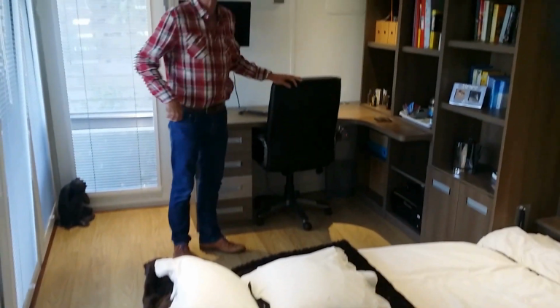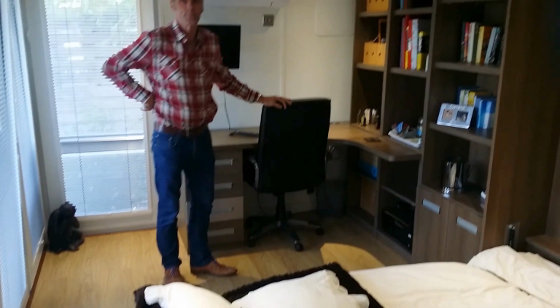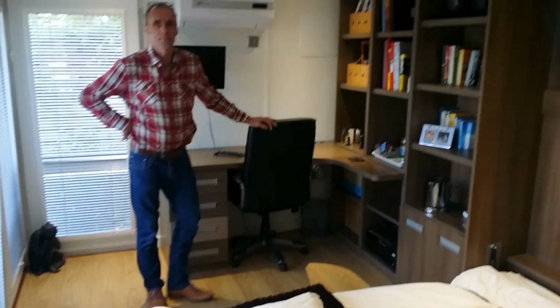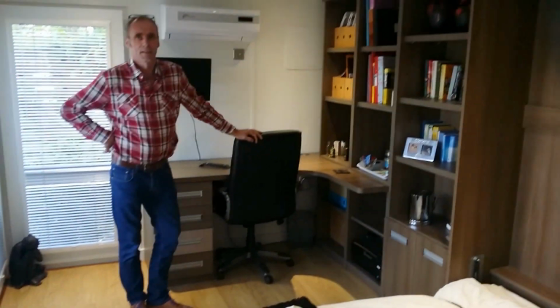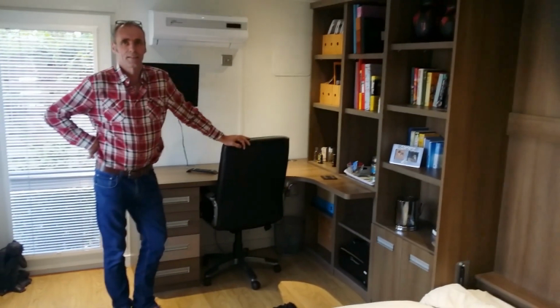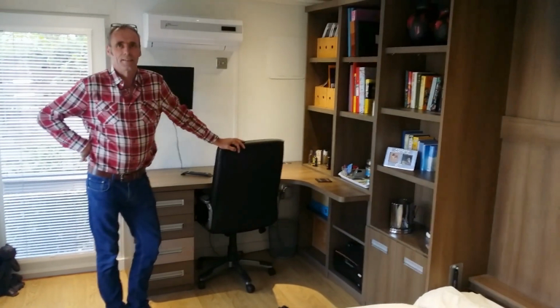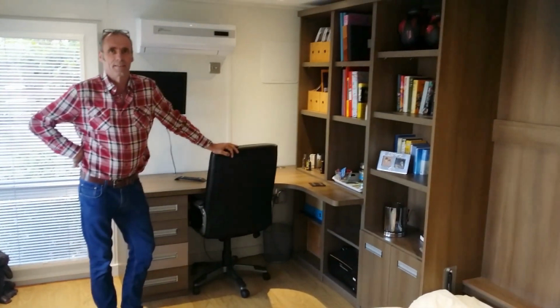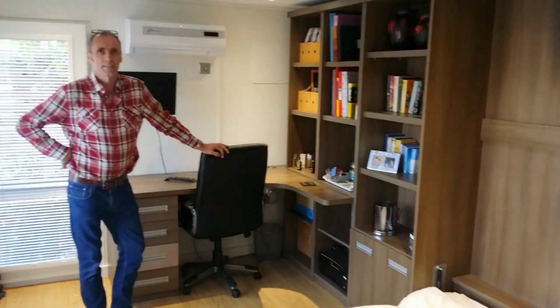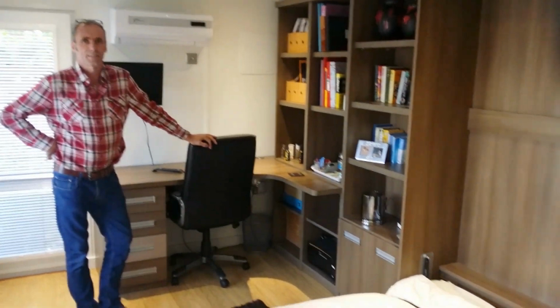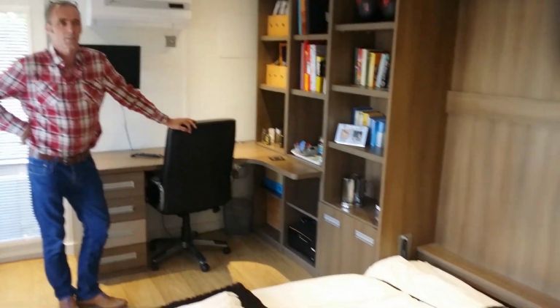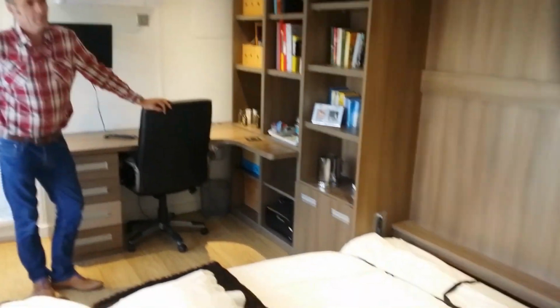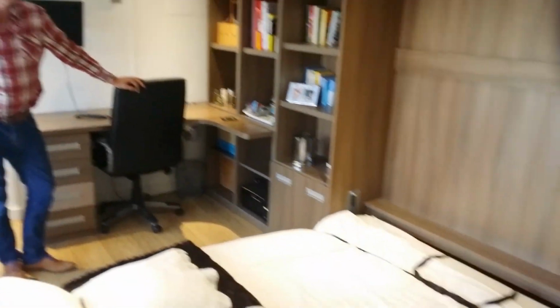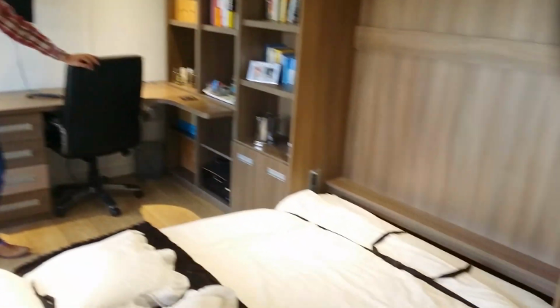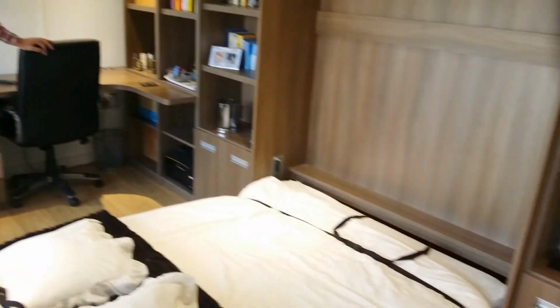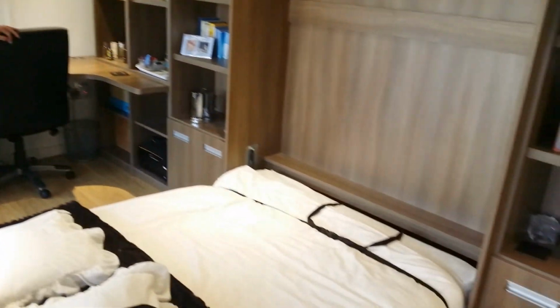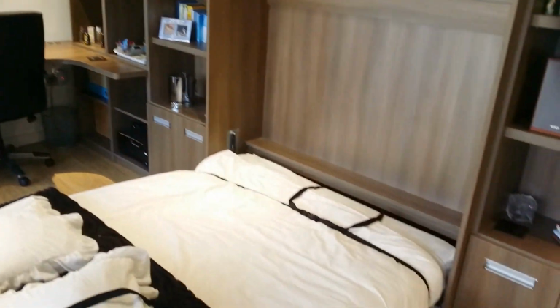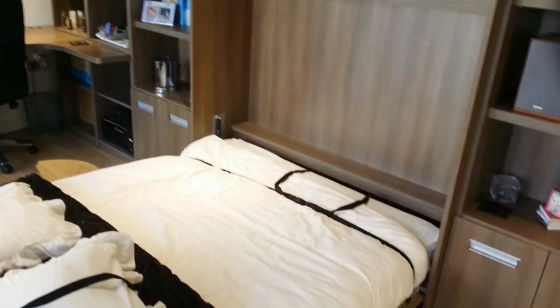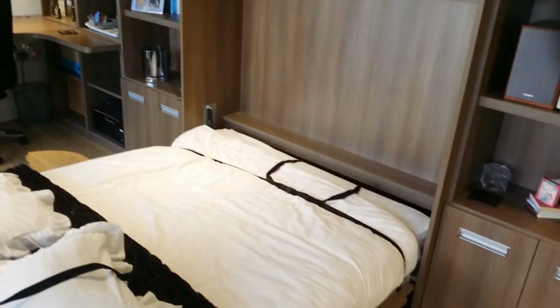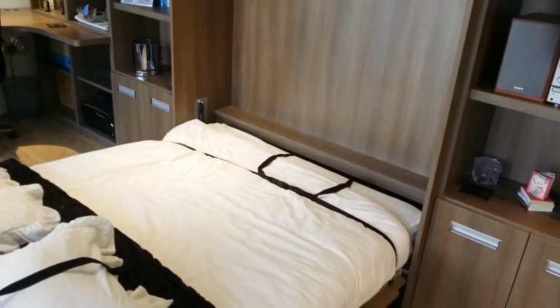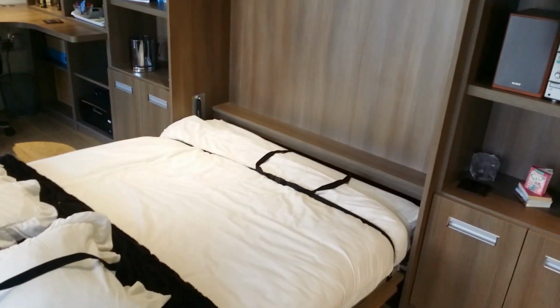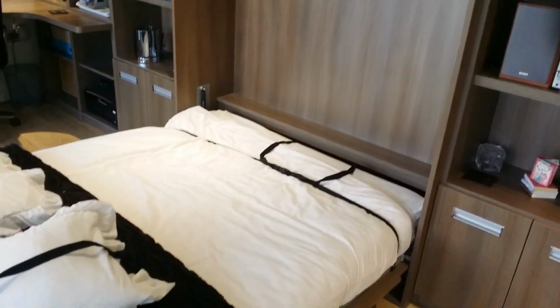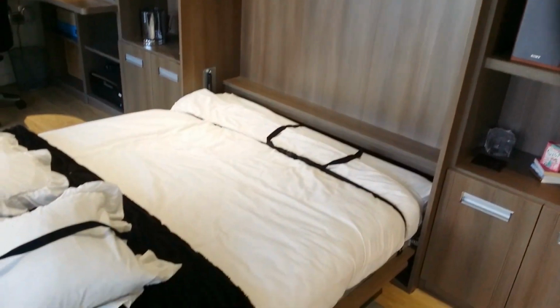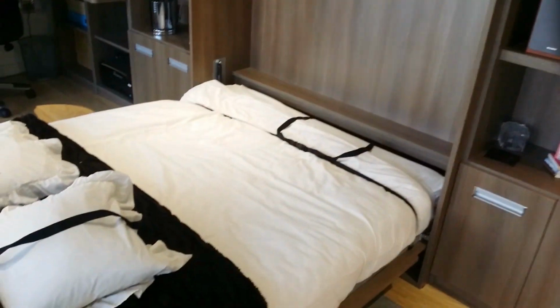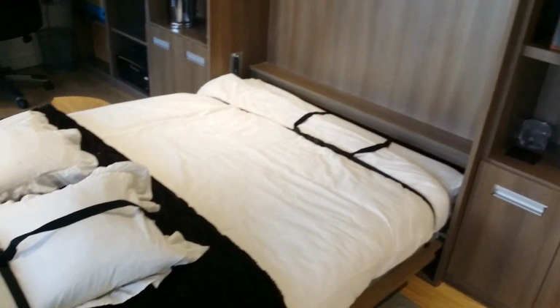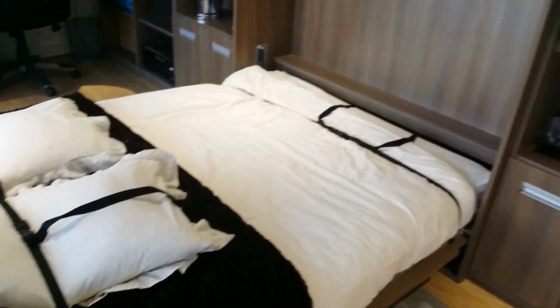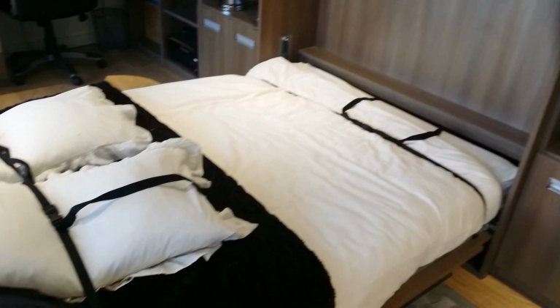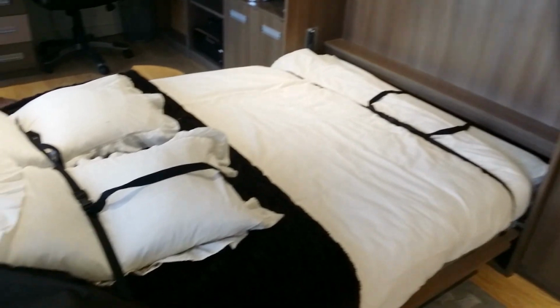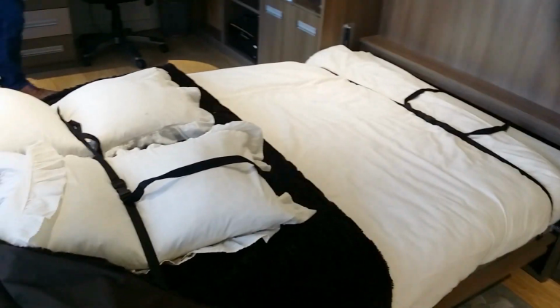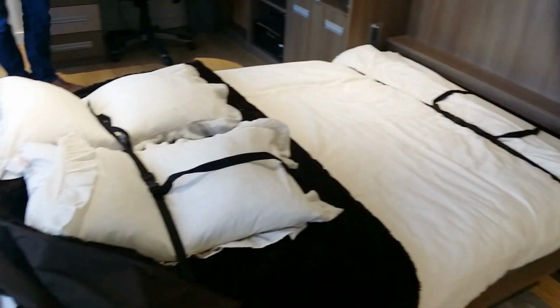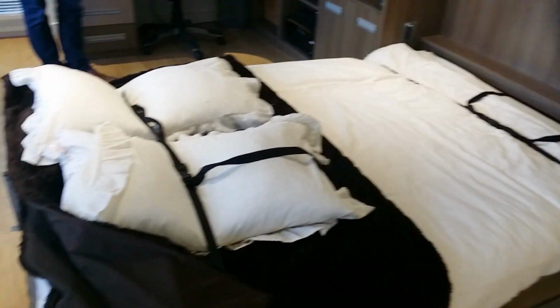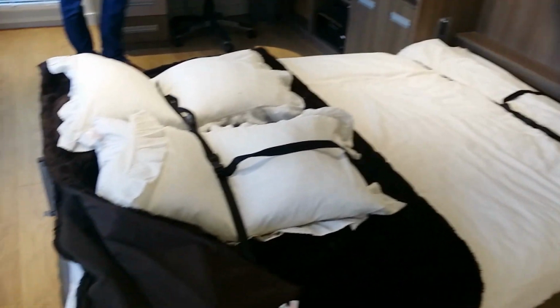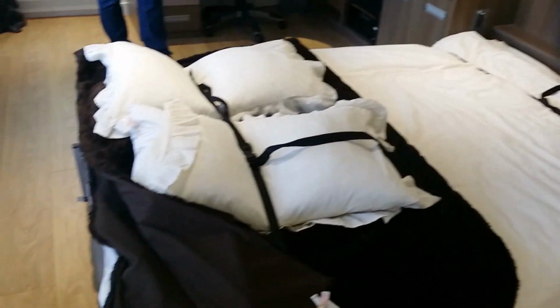And there you have a double bed. That's pretty clever, isn't it? So this is a perfect guest room. And that's not a single either — it's a double.